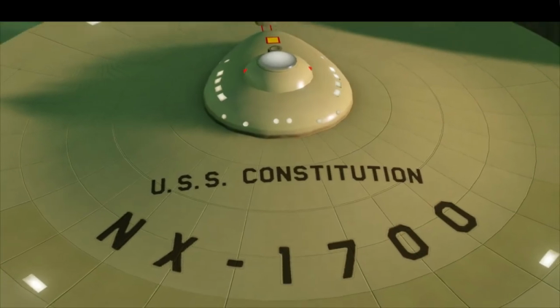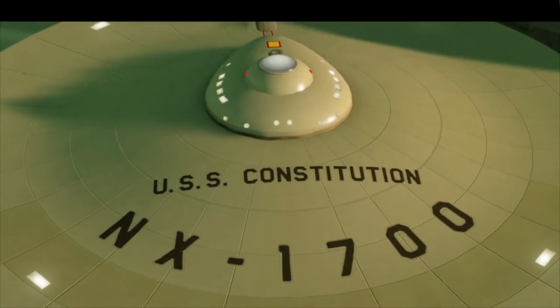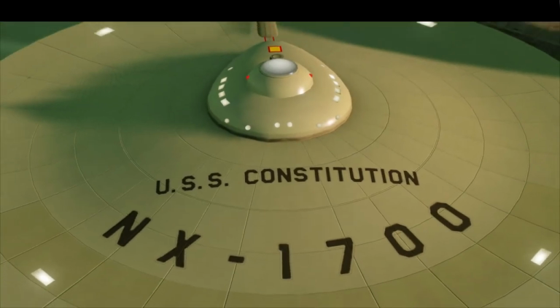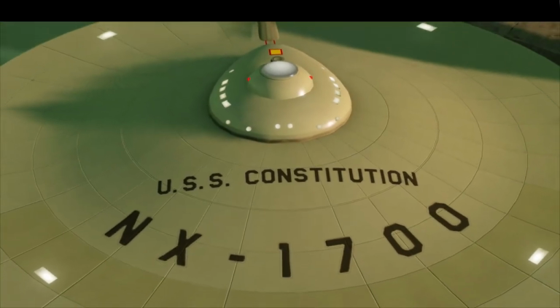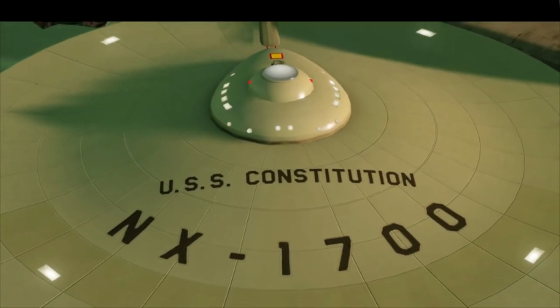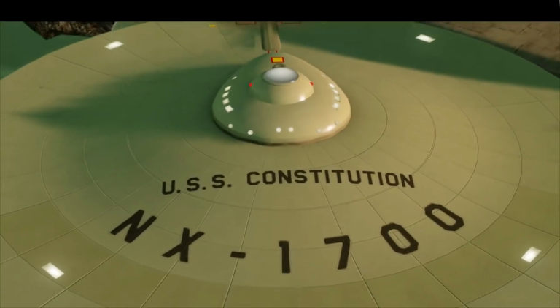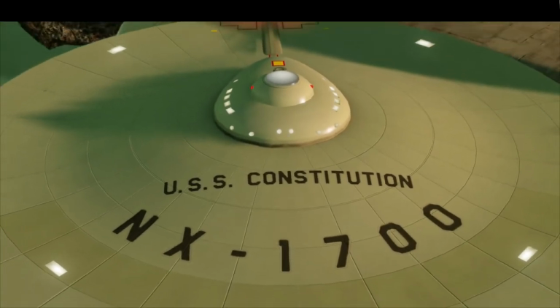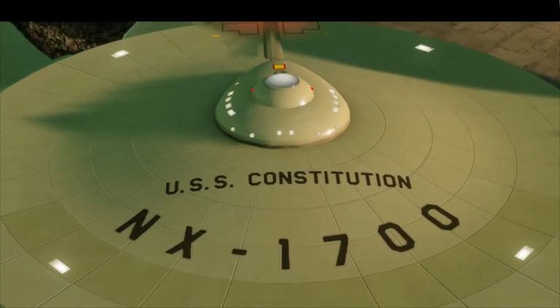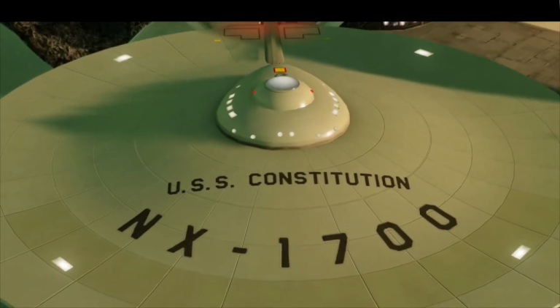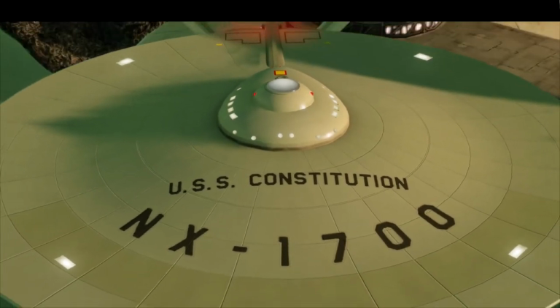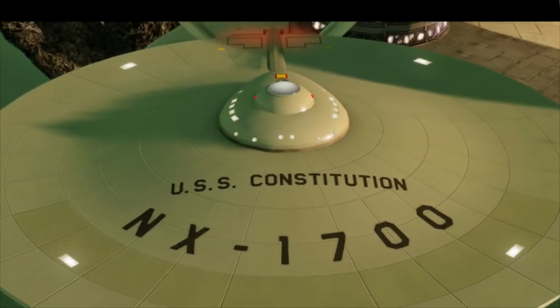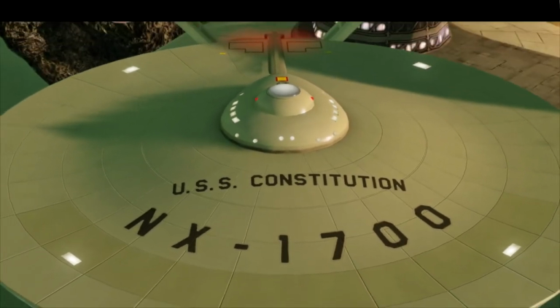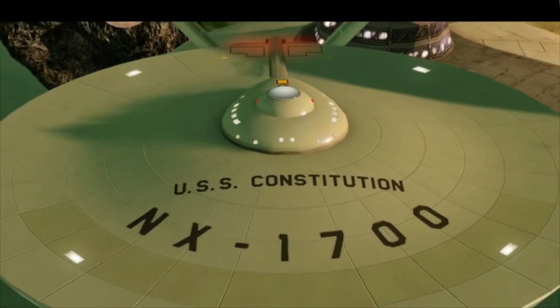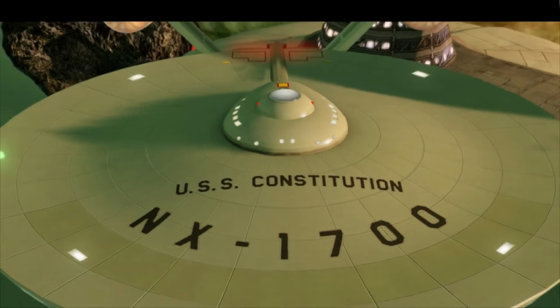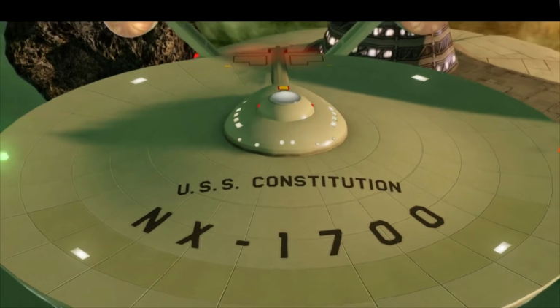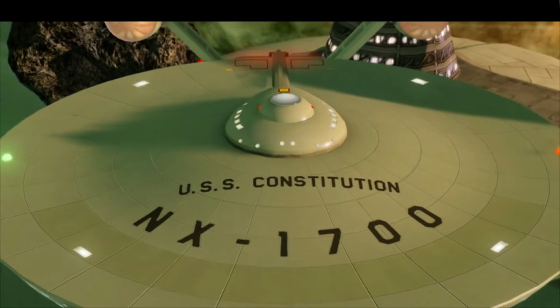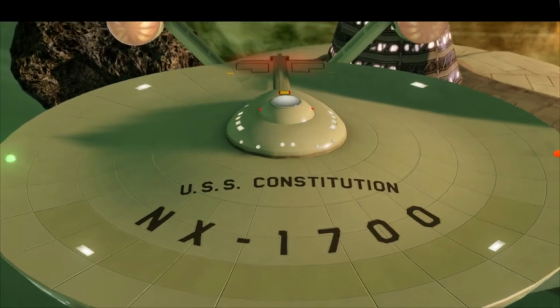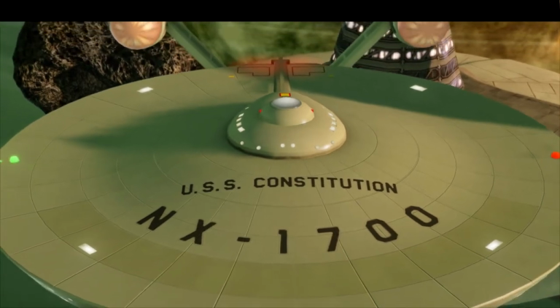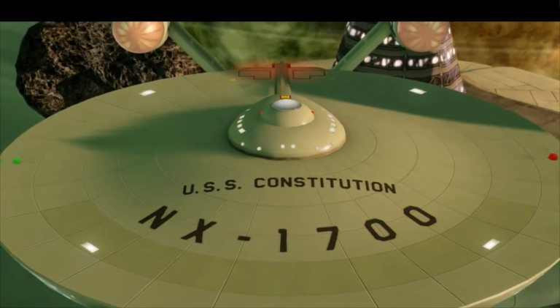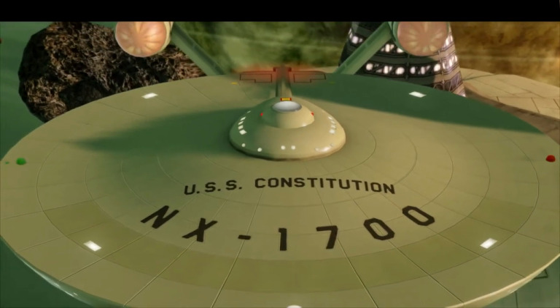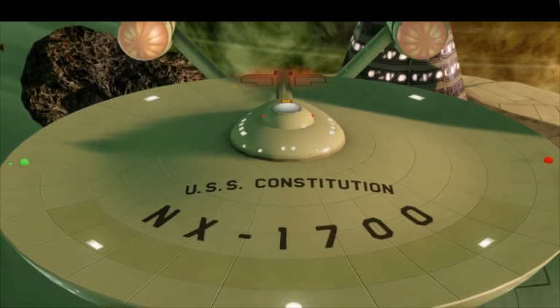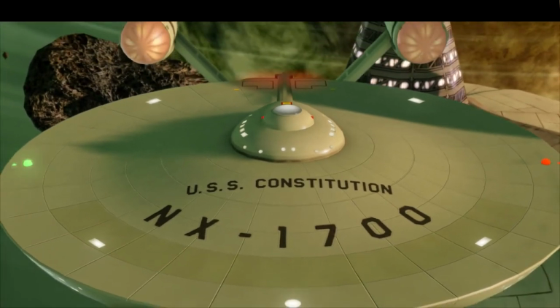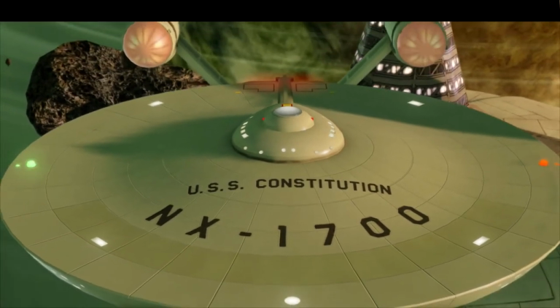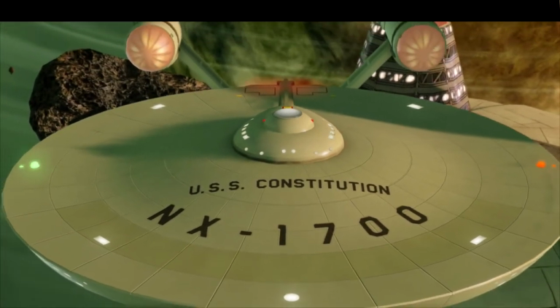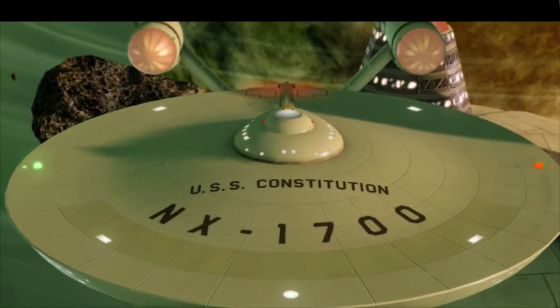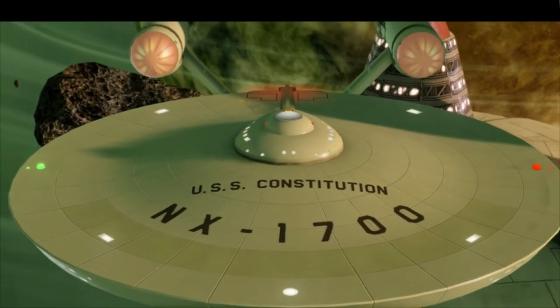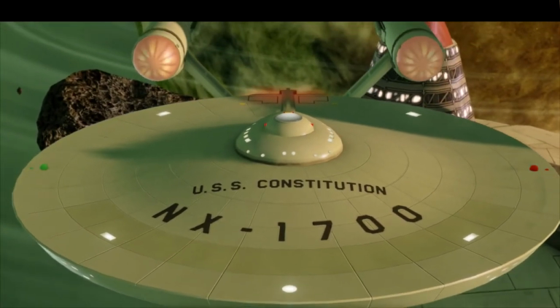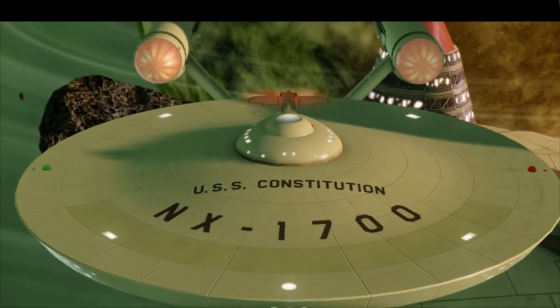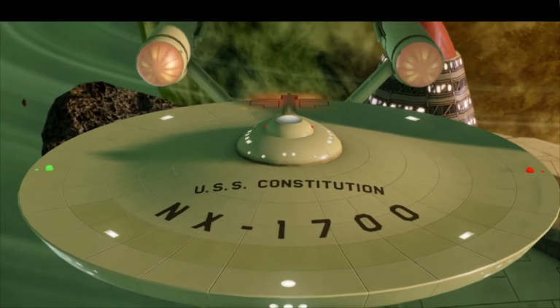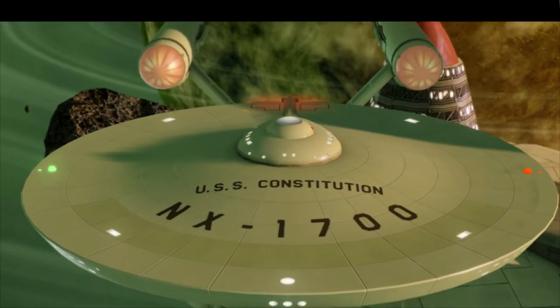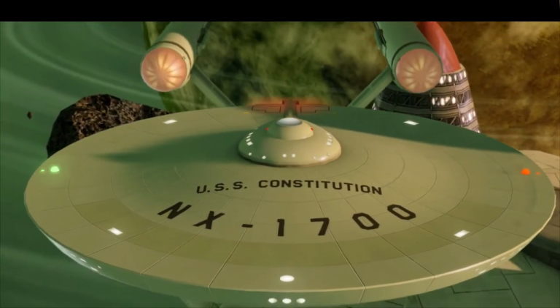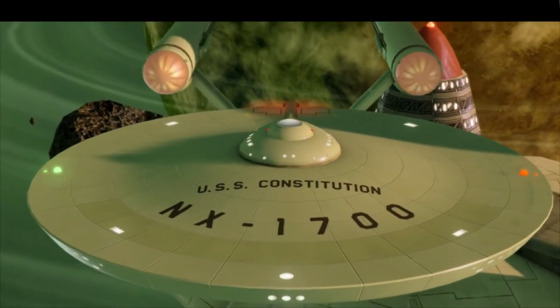The following Constitution-class starships include the USS Constitution, Defiant, Eagle, Edmund, Endeavour, Enterprise, Excalibur, Exeter, Hood, Intrepid, Lexington, and Potmican.